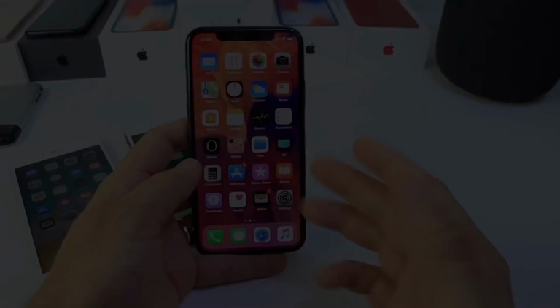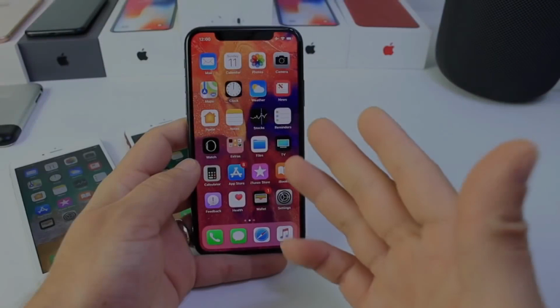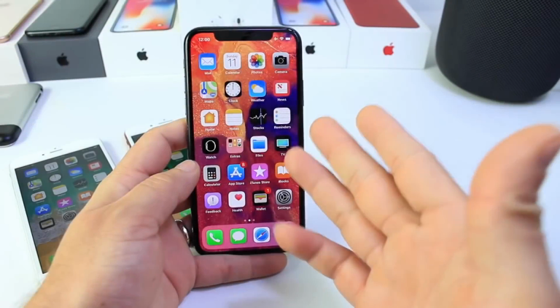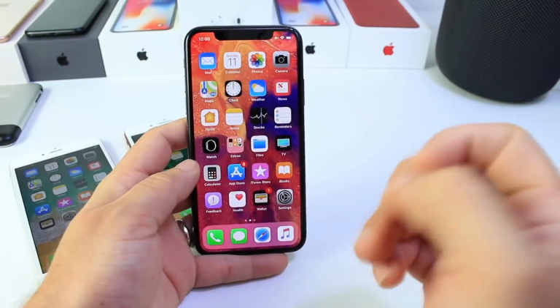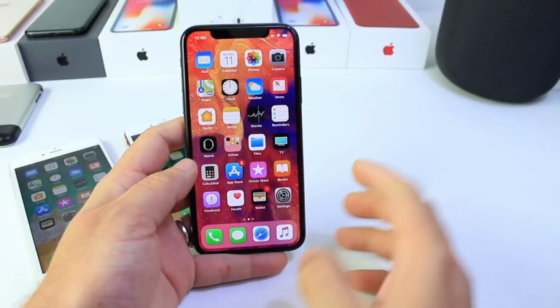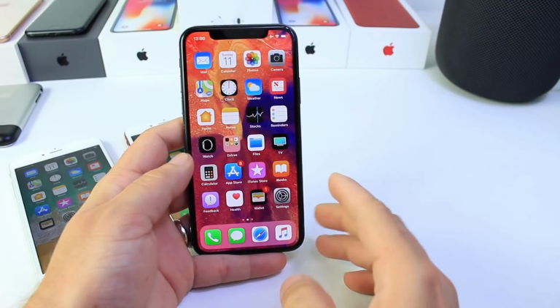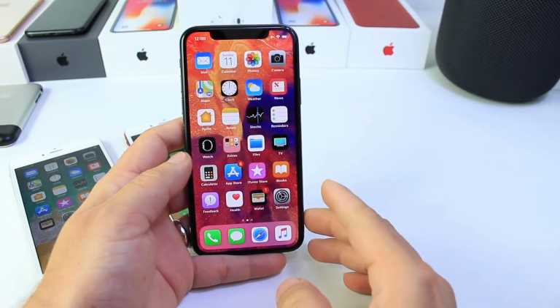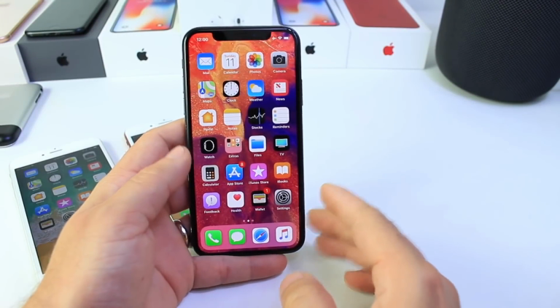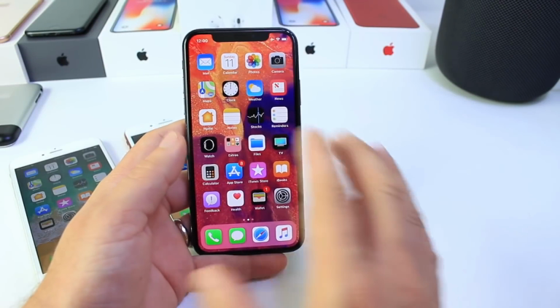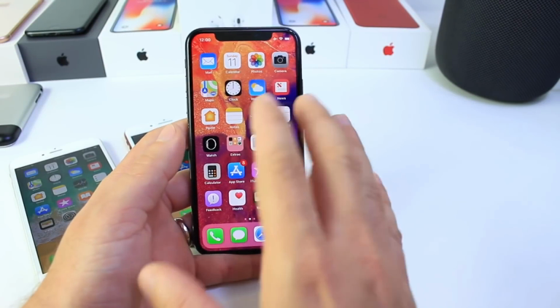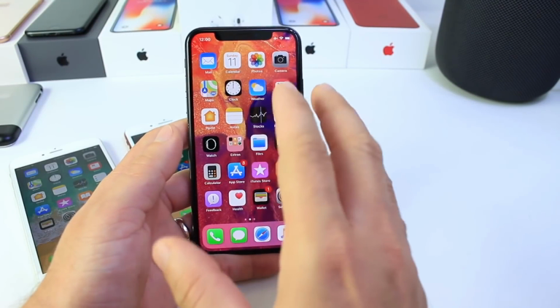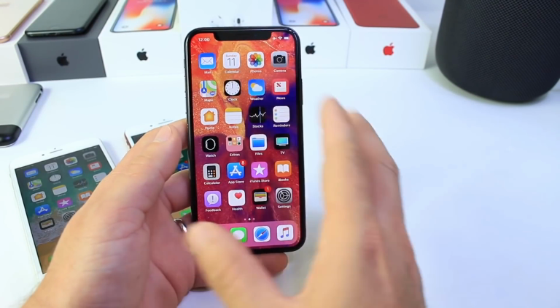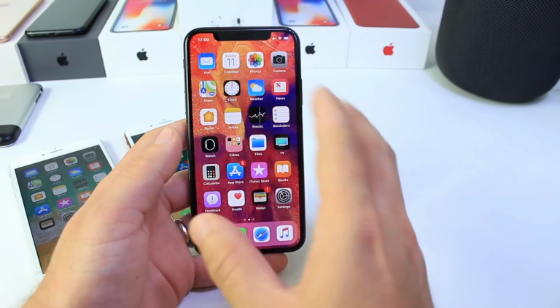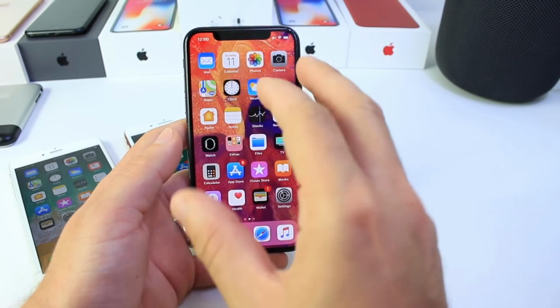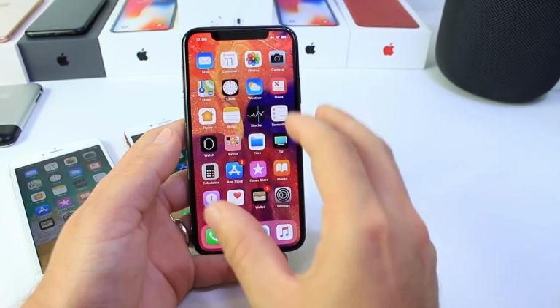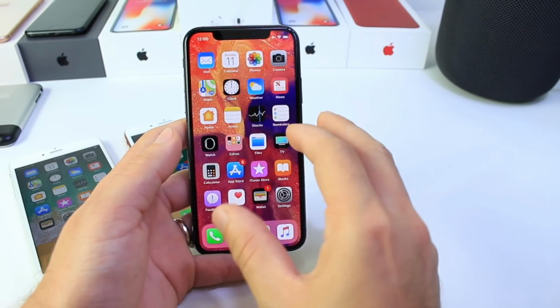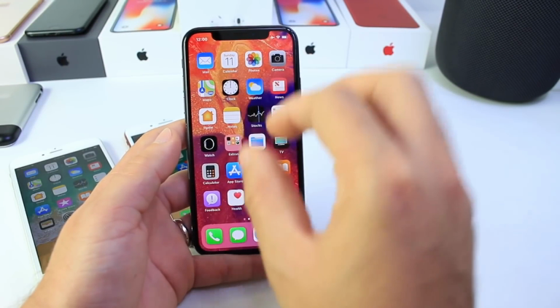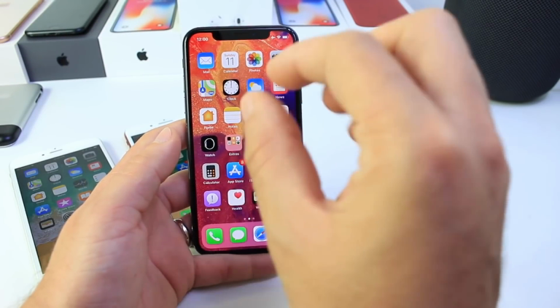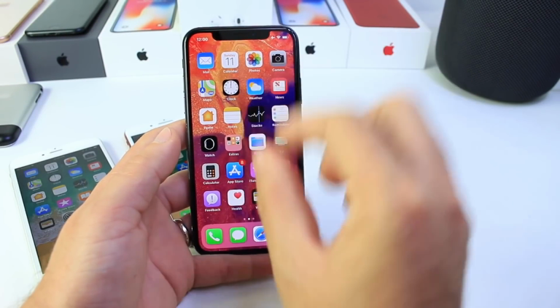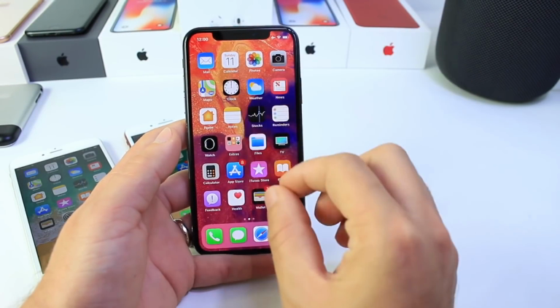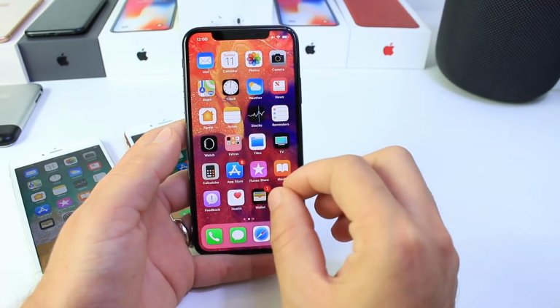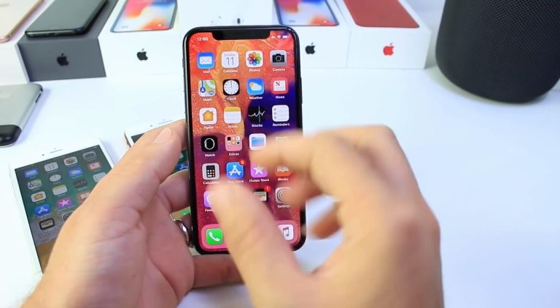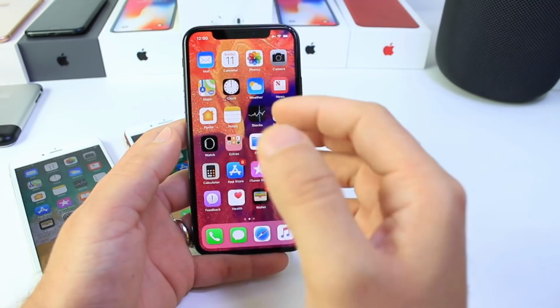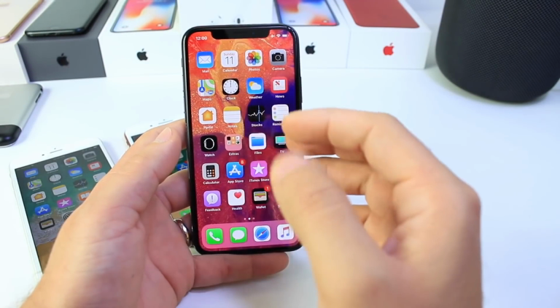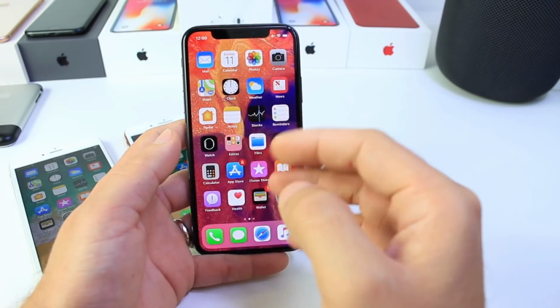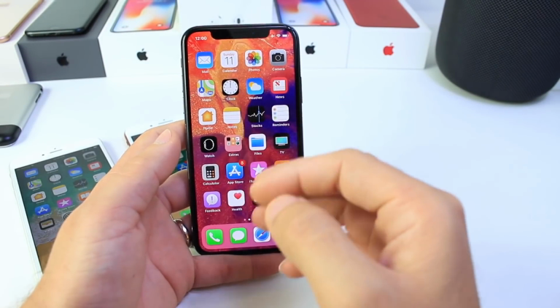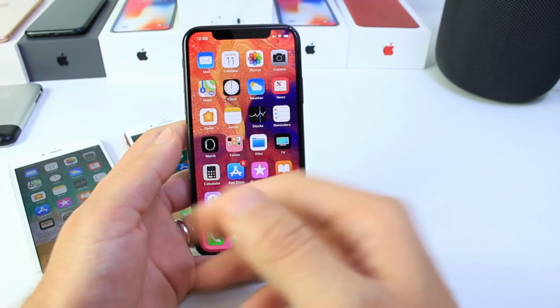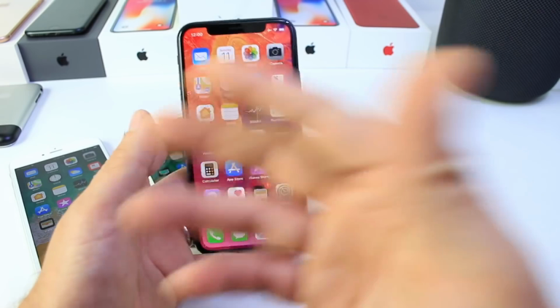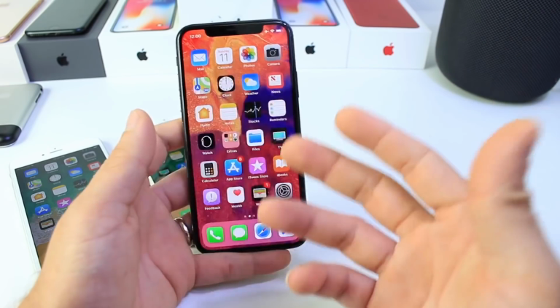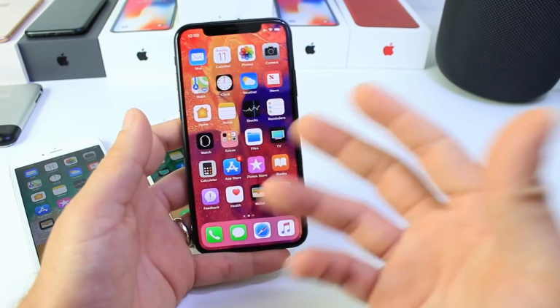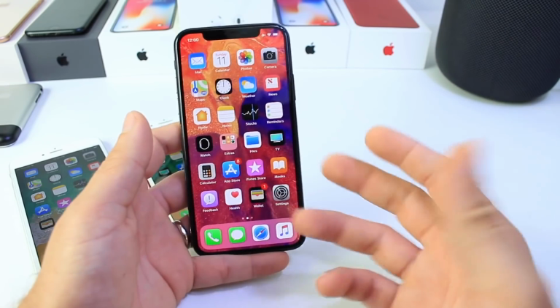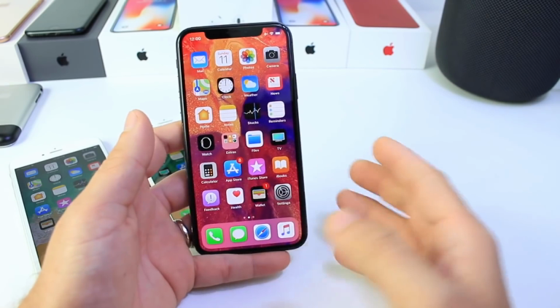Hey guys, in today's video I want to show you how to clear the RAM and the memory on the iPhone in order to get it to run smoother and properly.